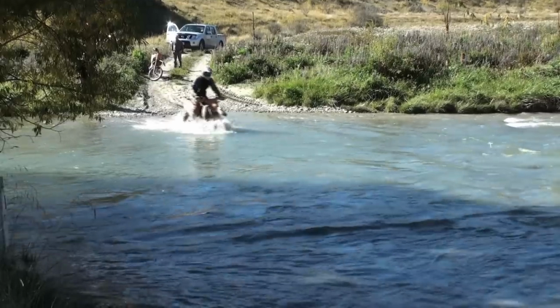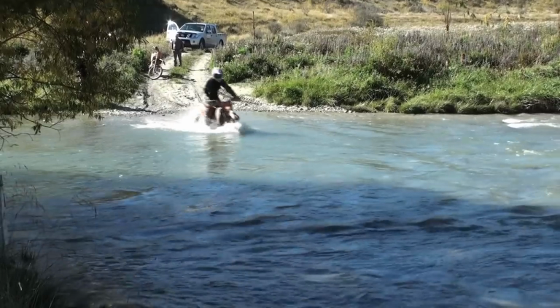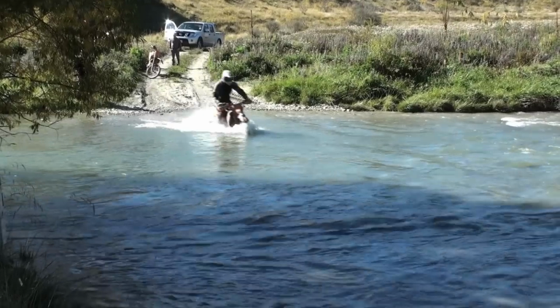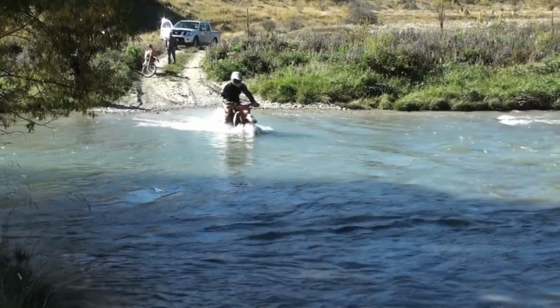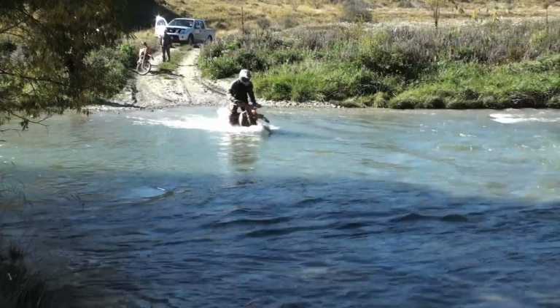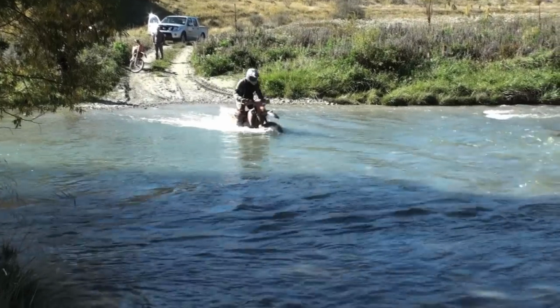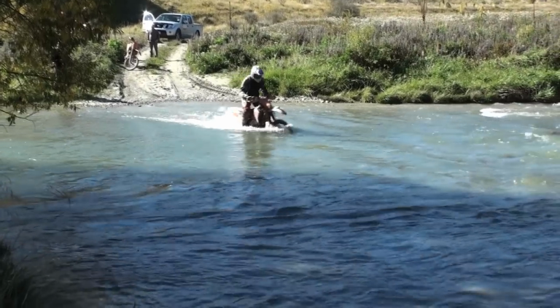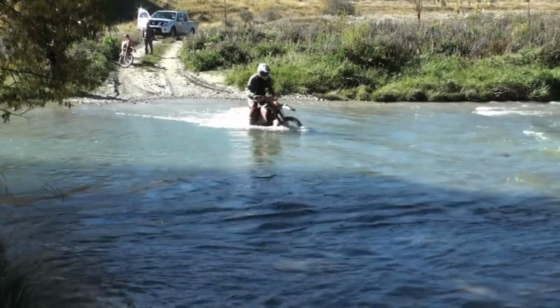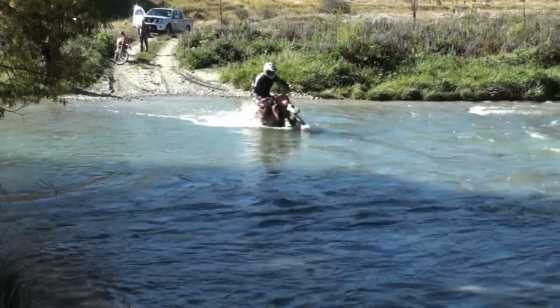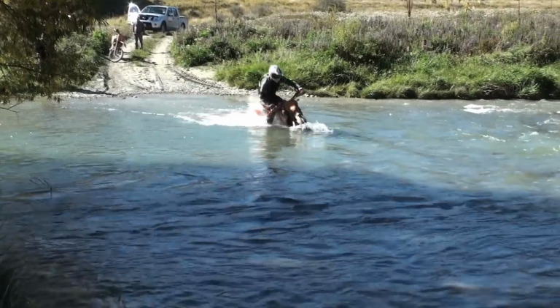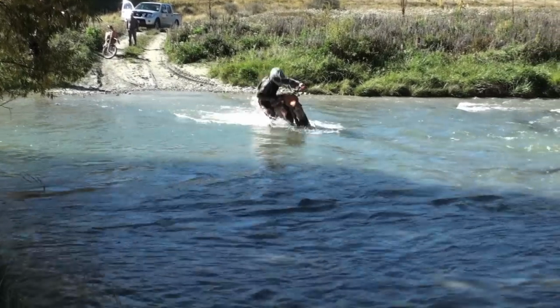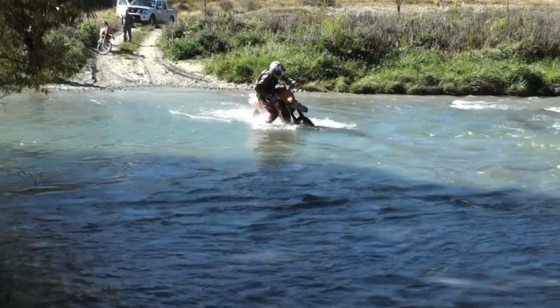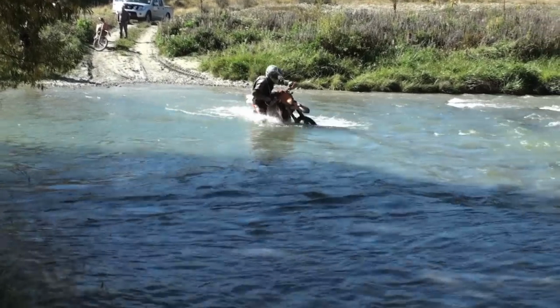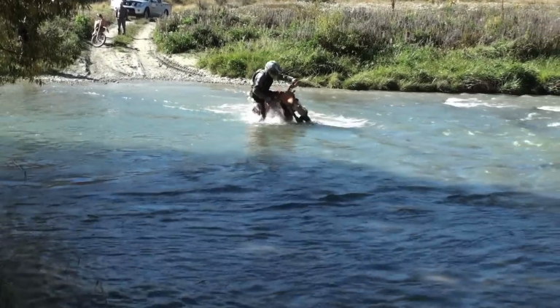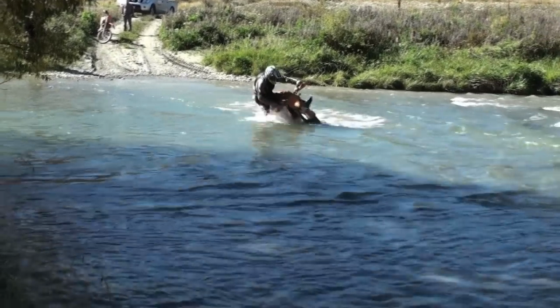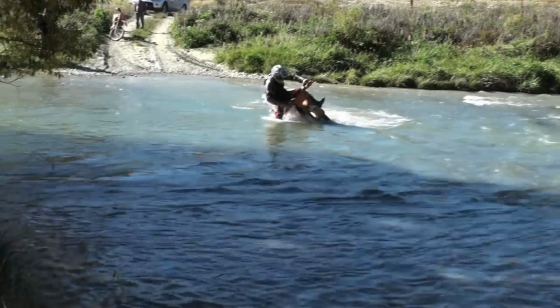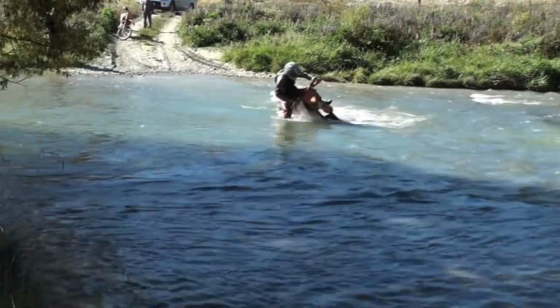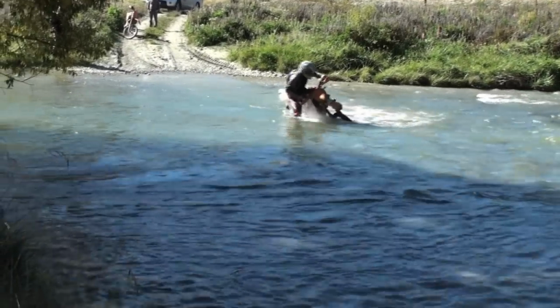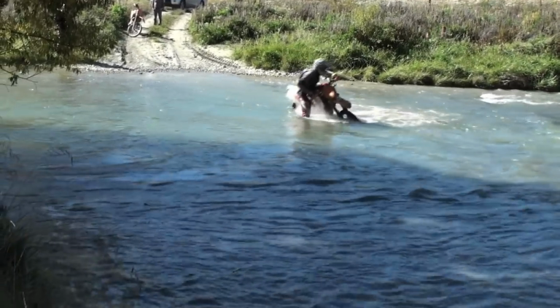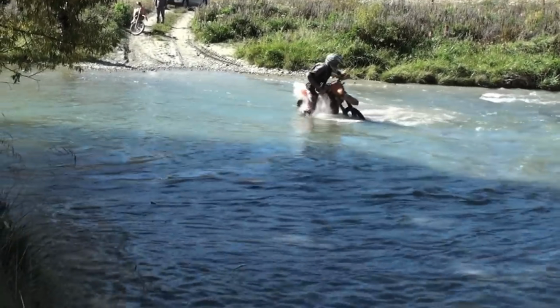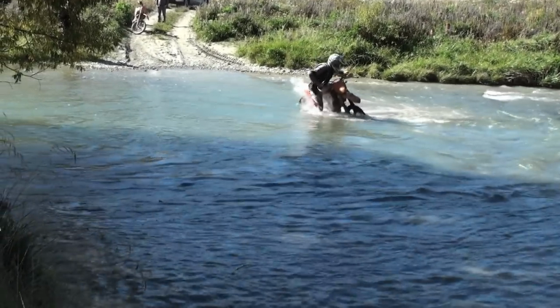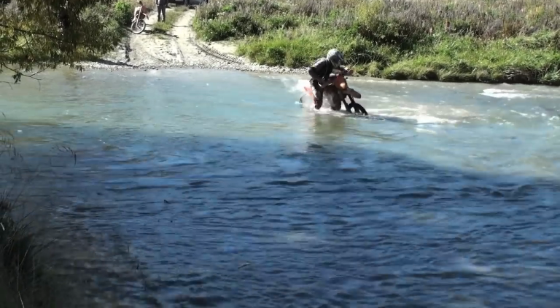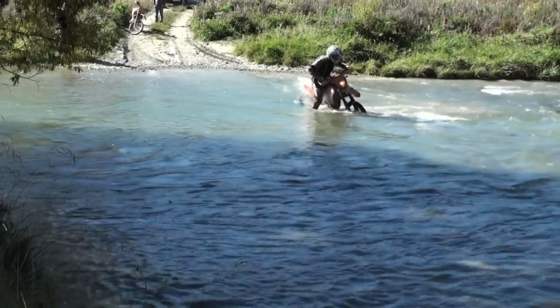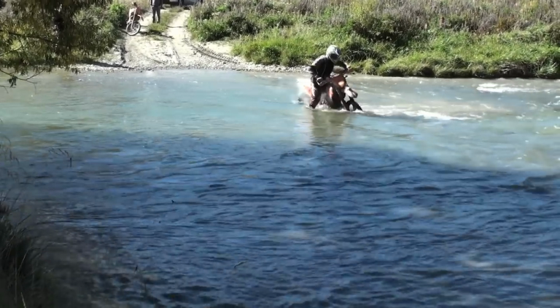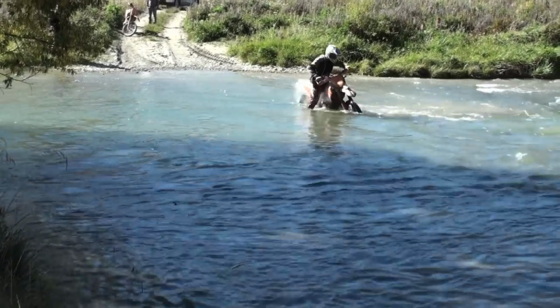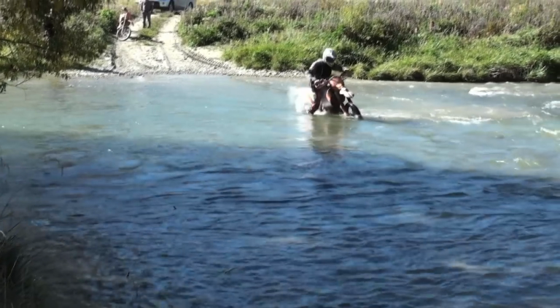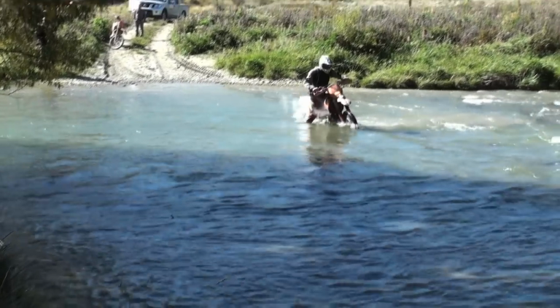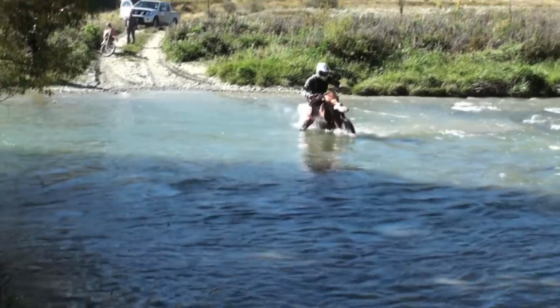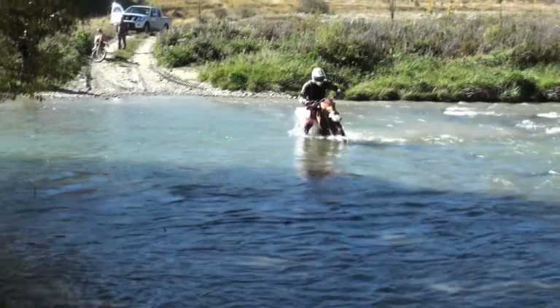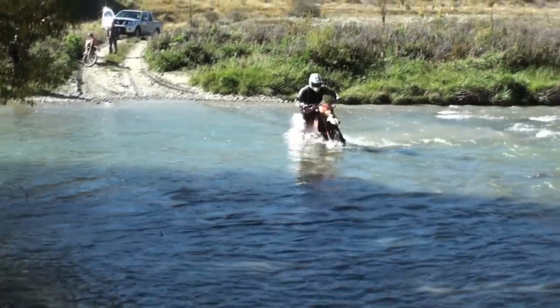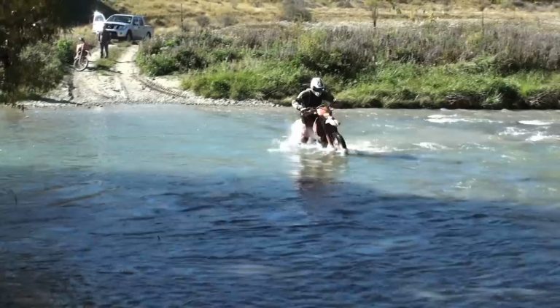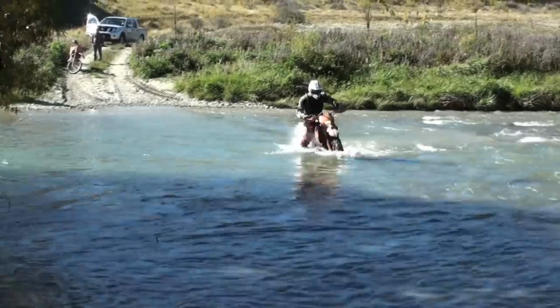This rider needed to enter the river crossing further upstream to go with the flow of water rather than fighting it.